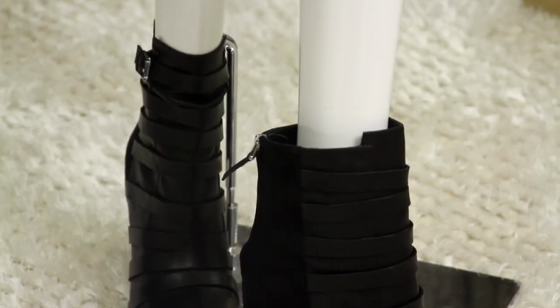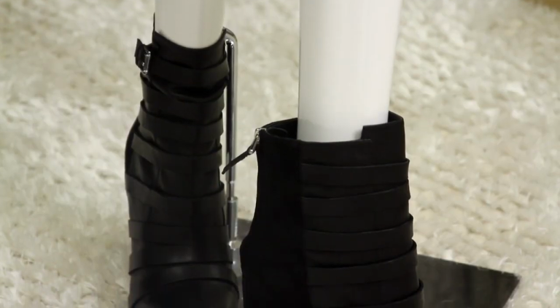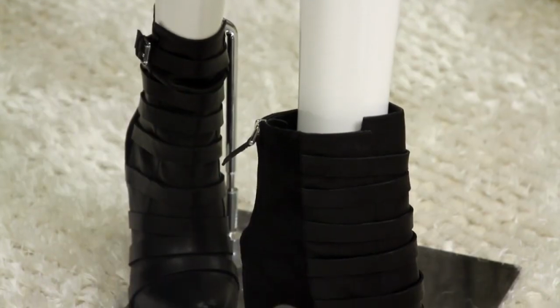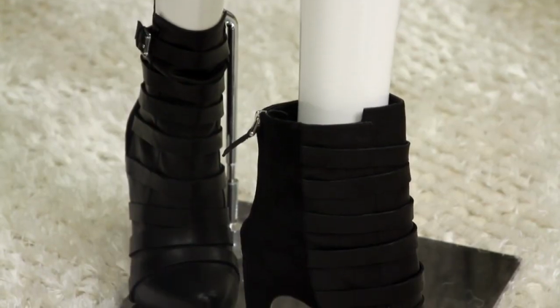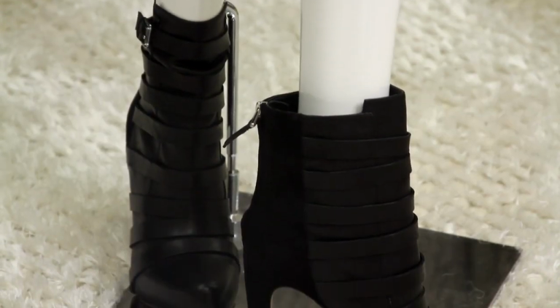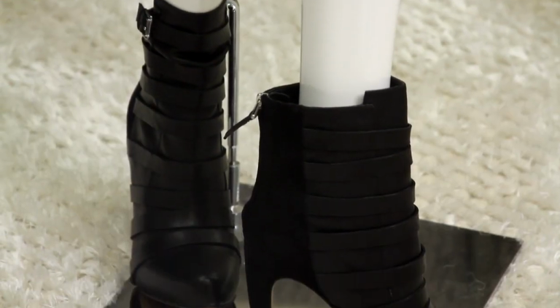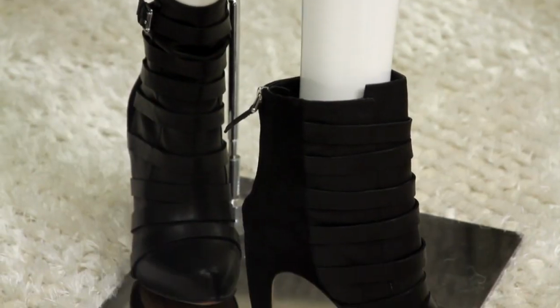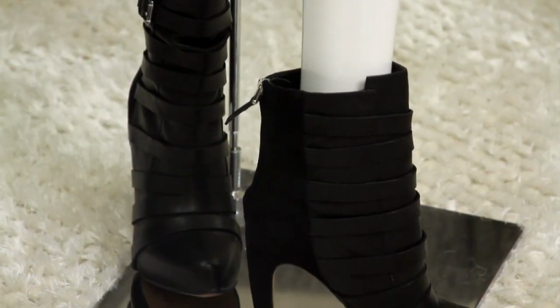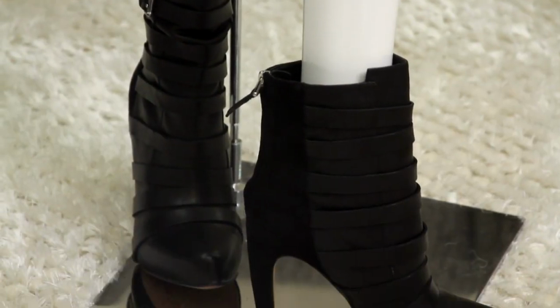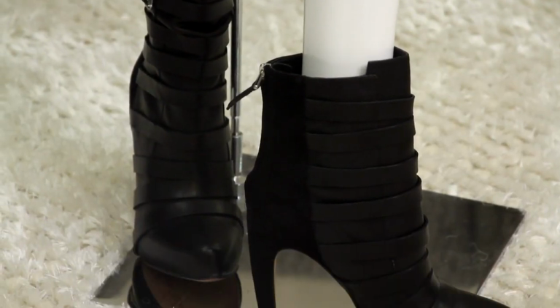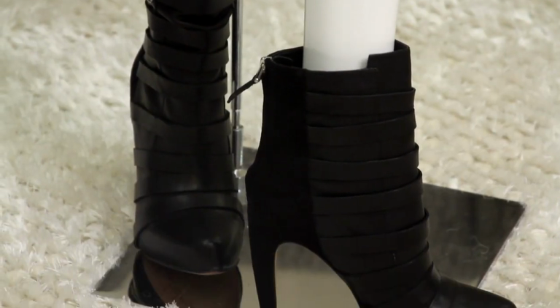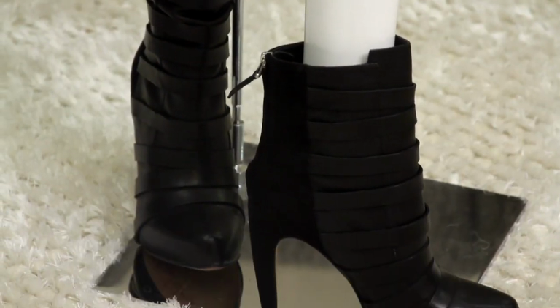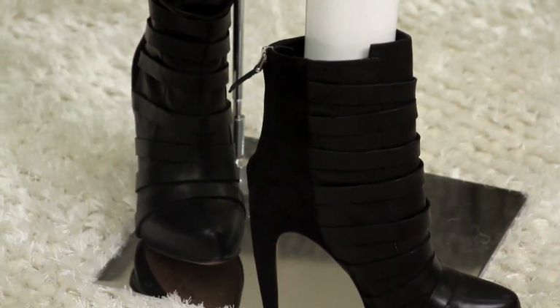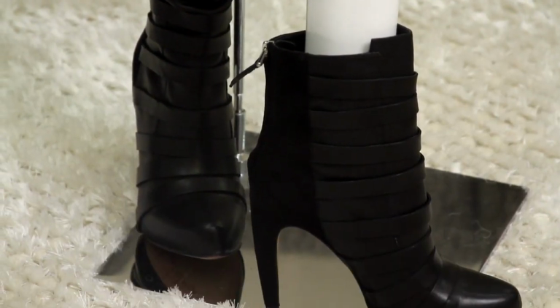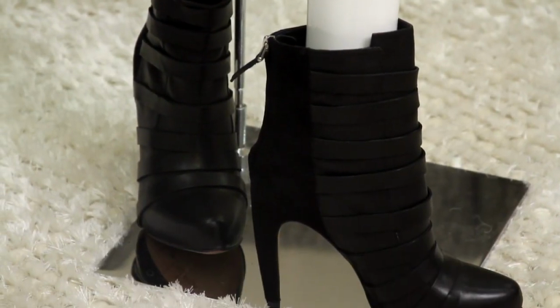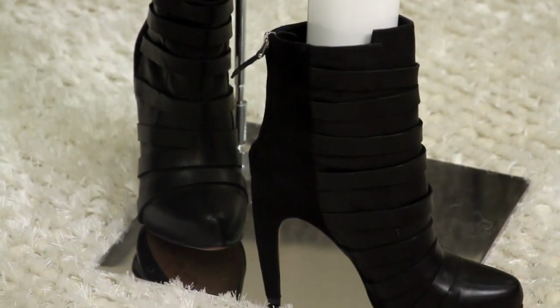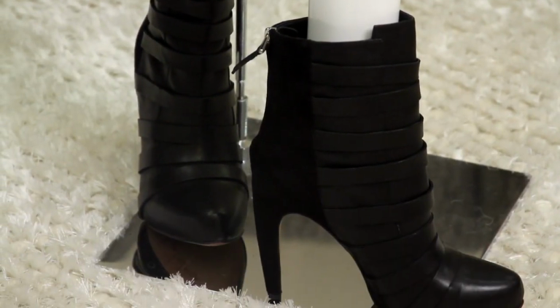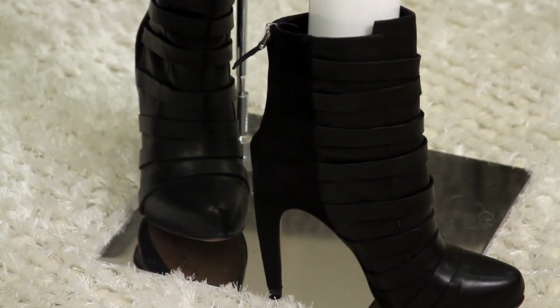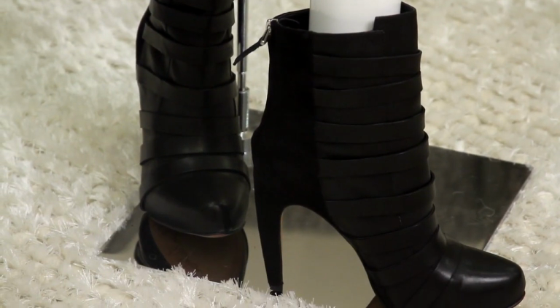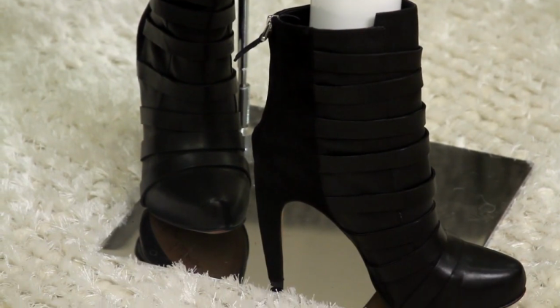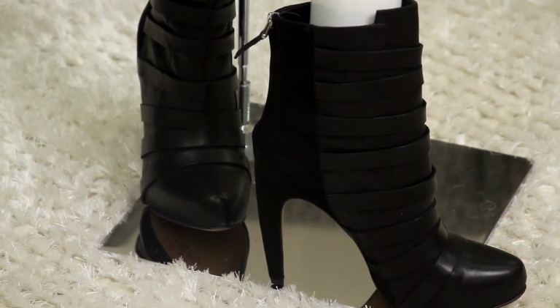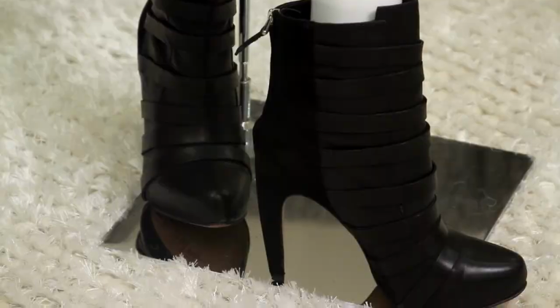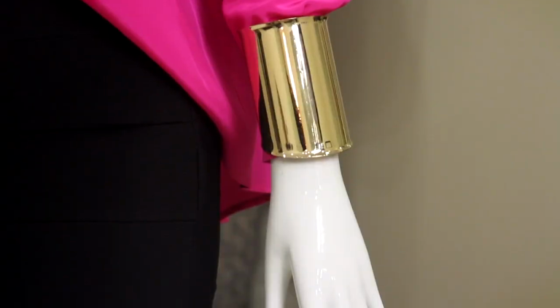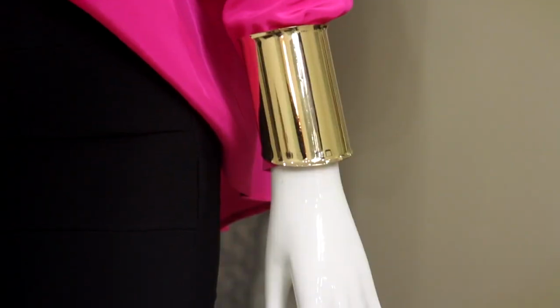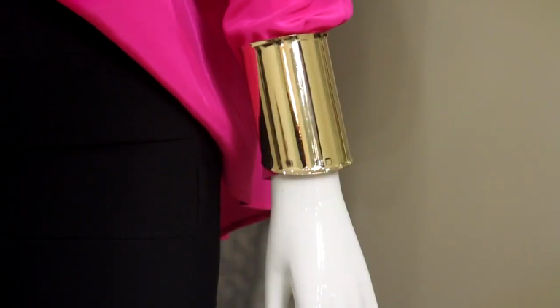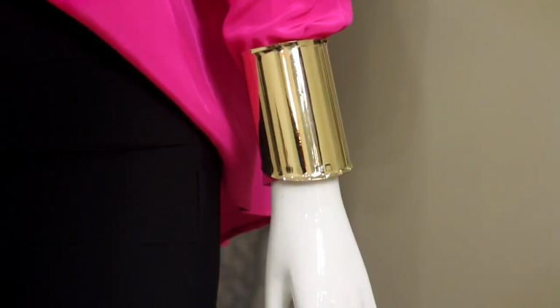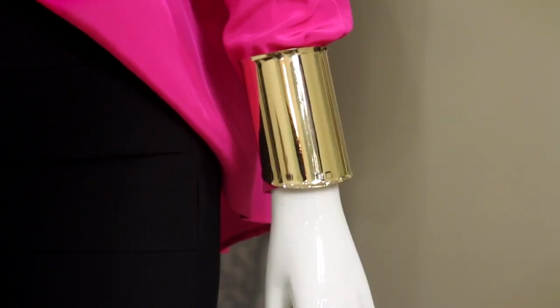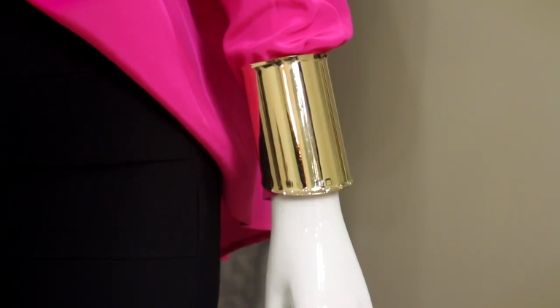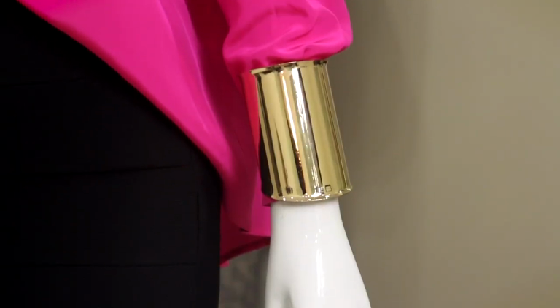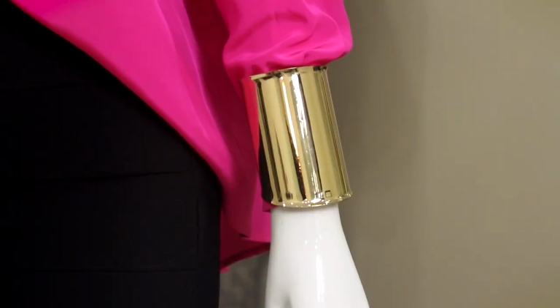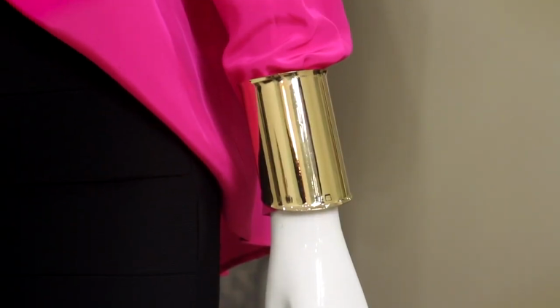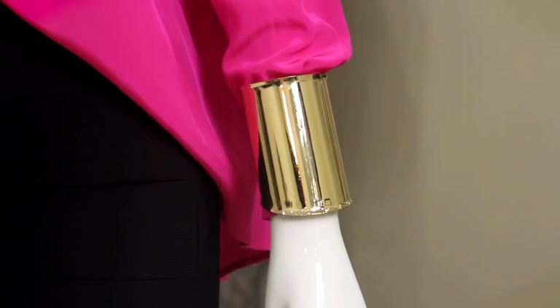Add a pair of booties or a black pump, minimum accessories, and a clutch for a night out.